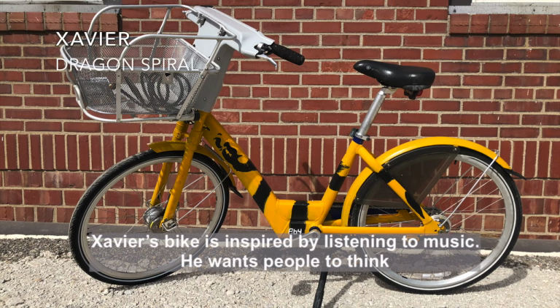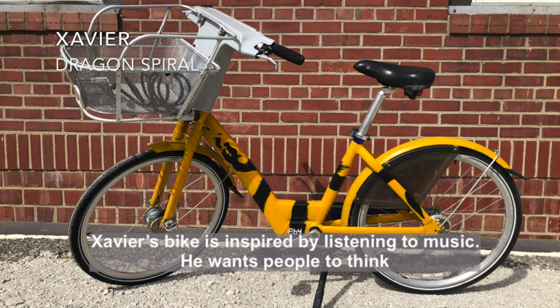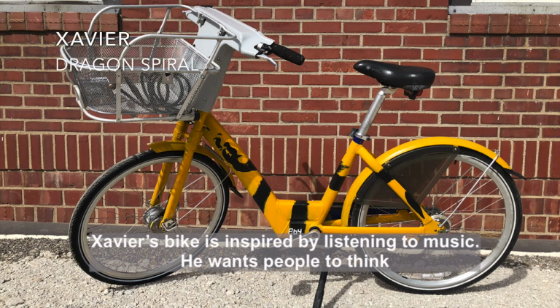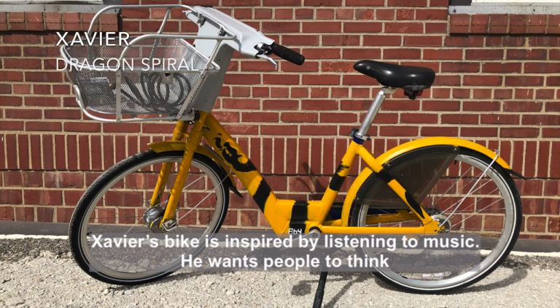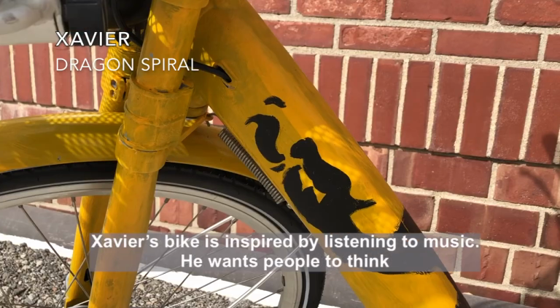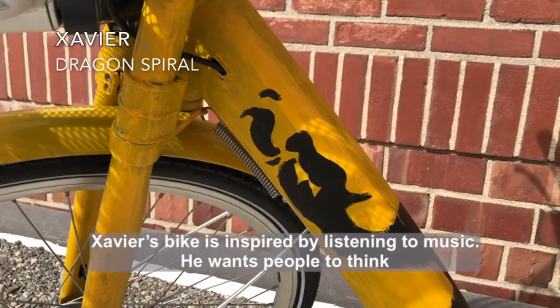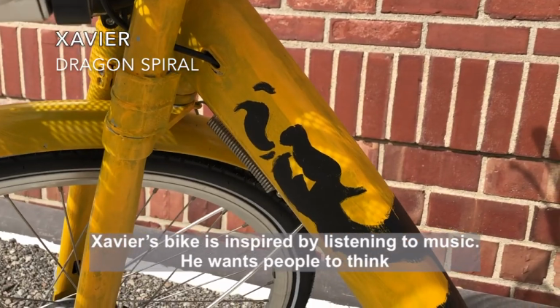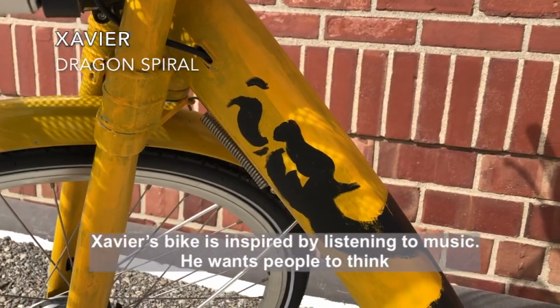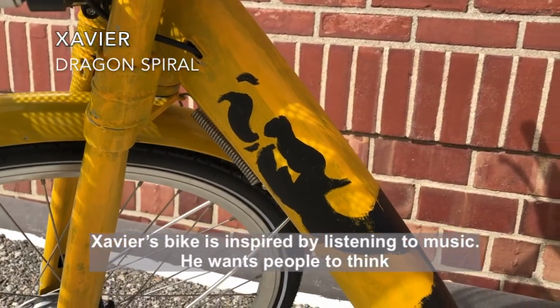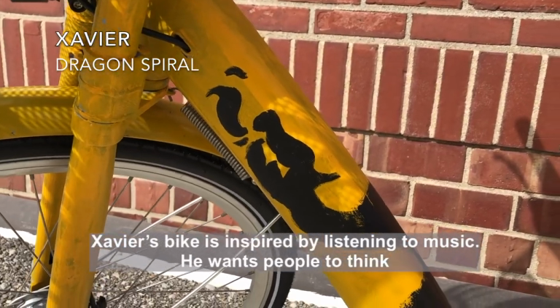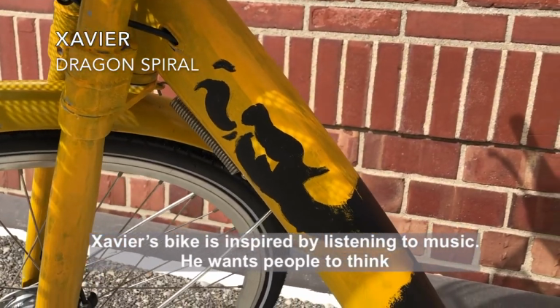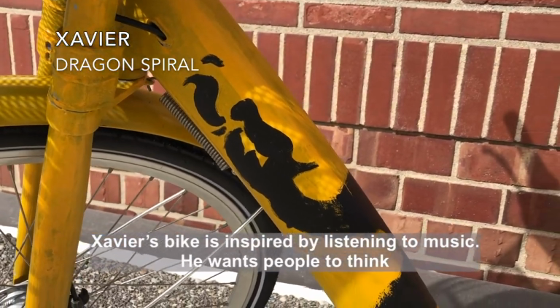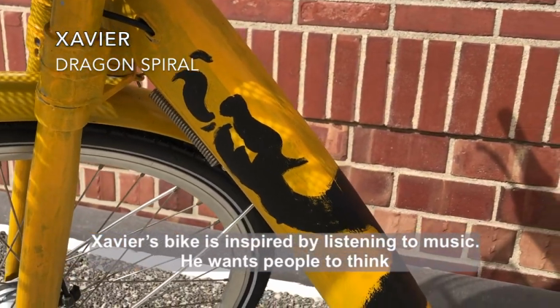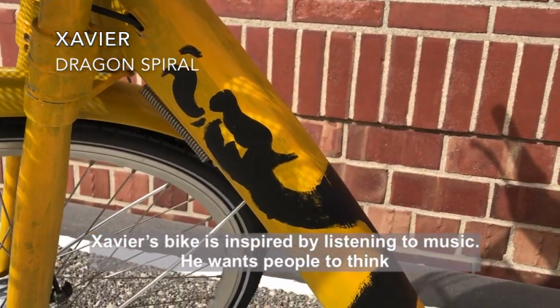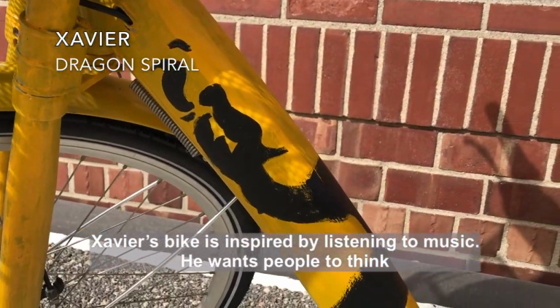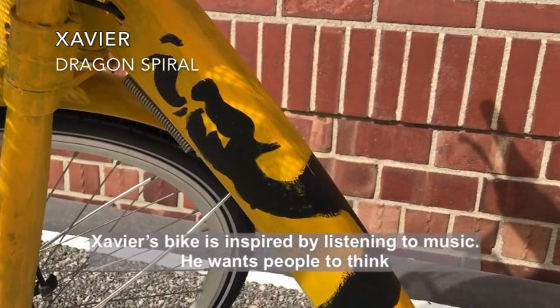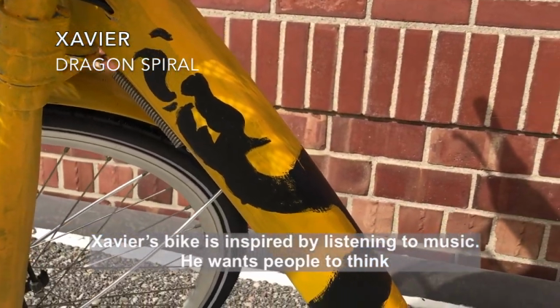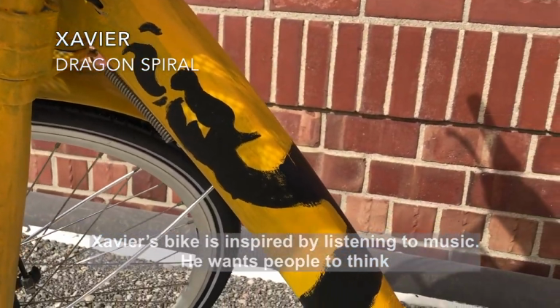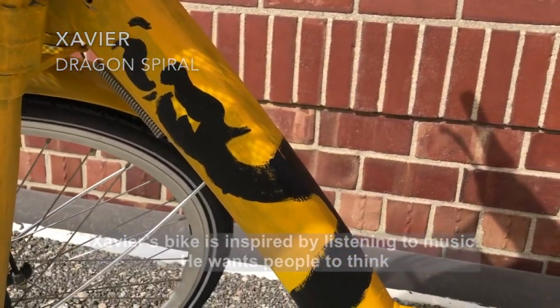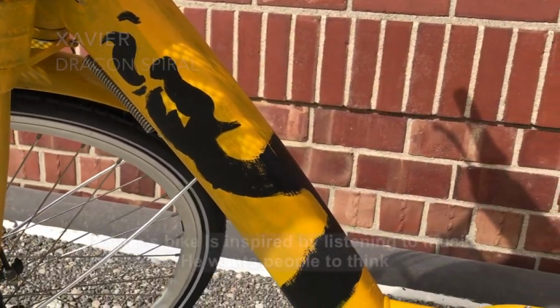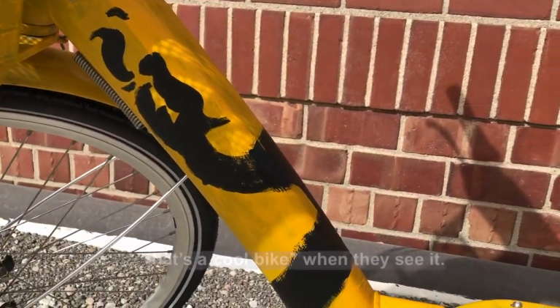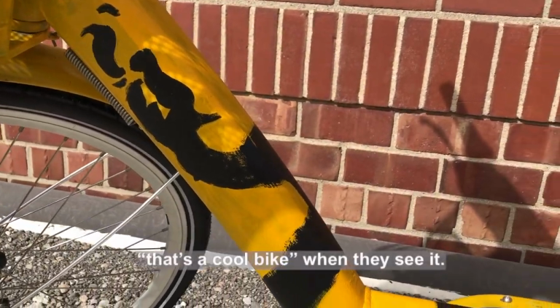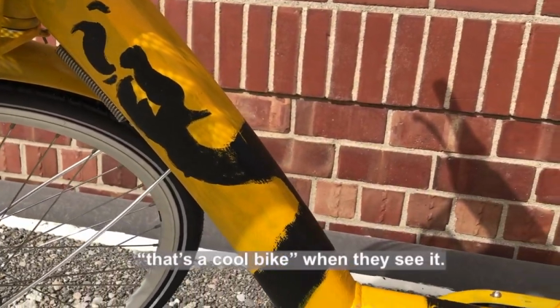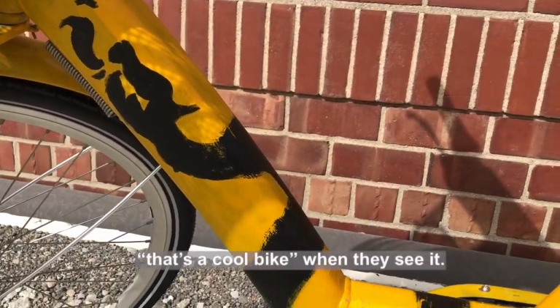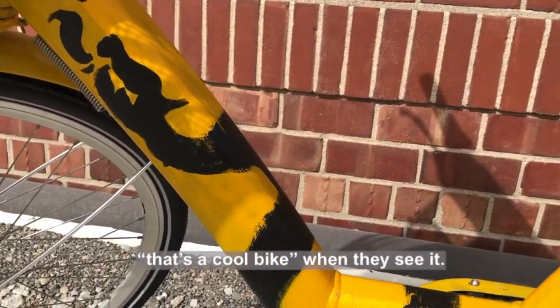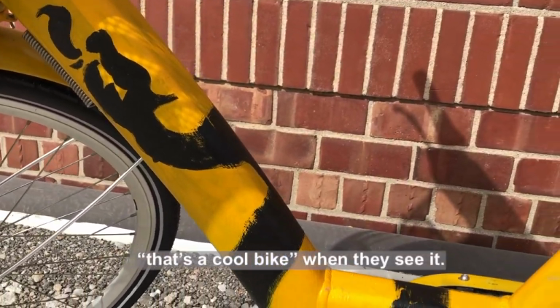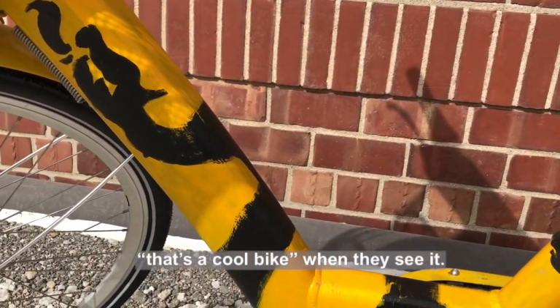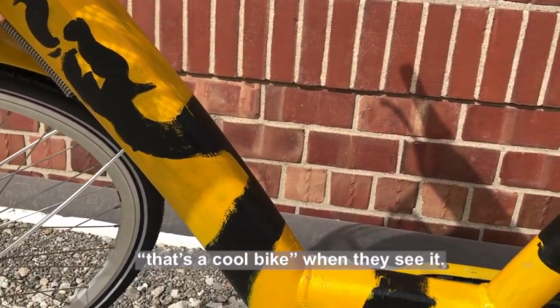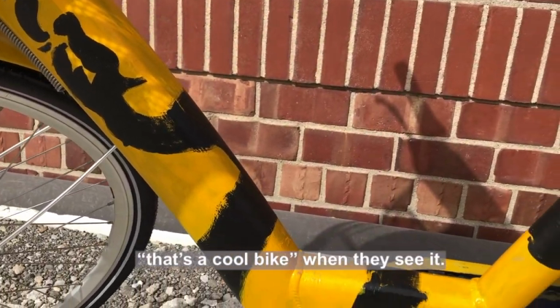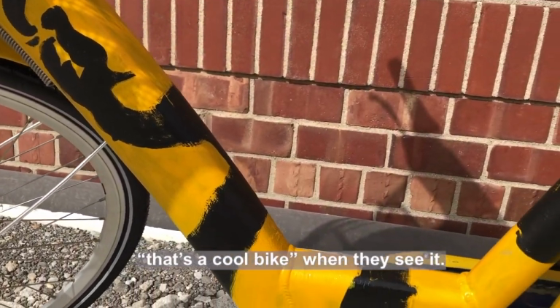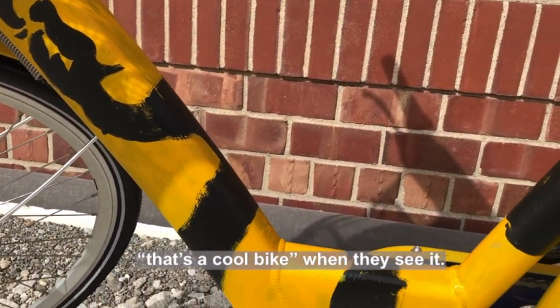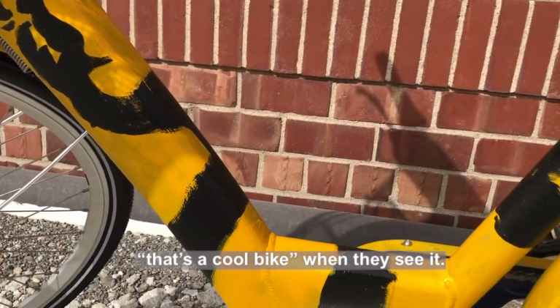Xavier's bike is inspired by listening to music. He wants people to think, 'That's a cool bike,' when they see it.